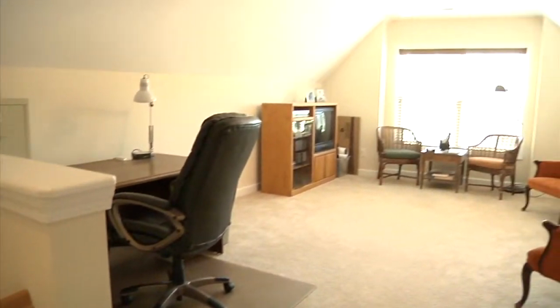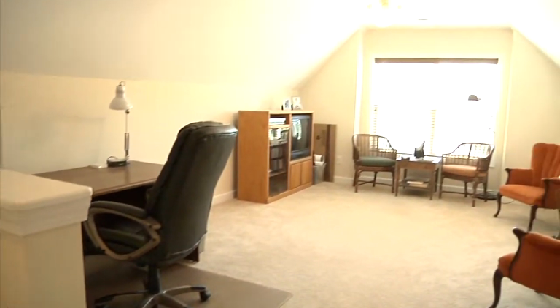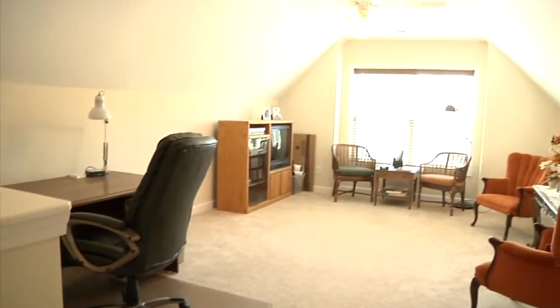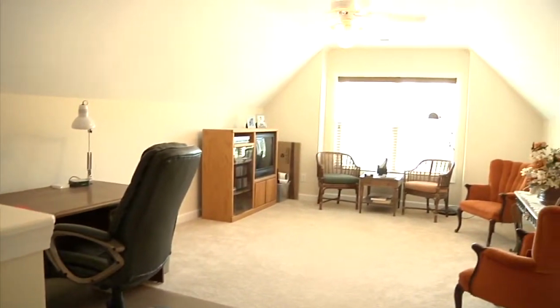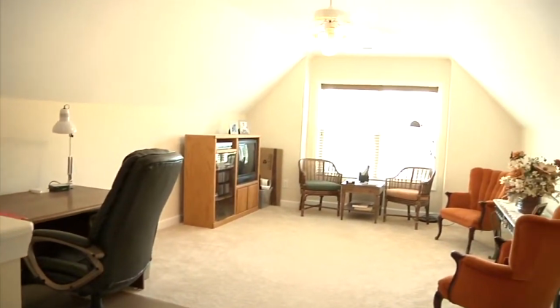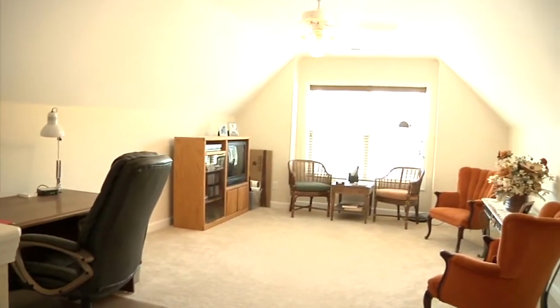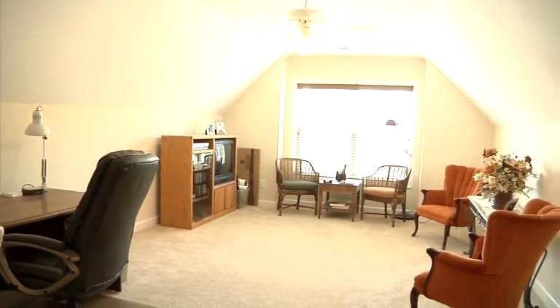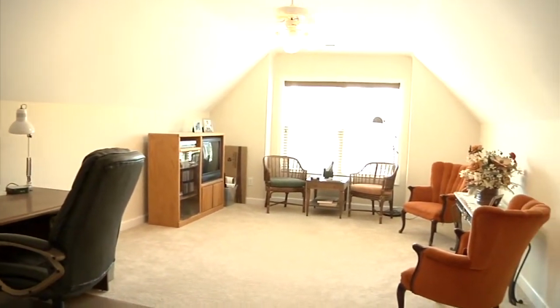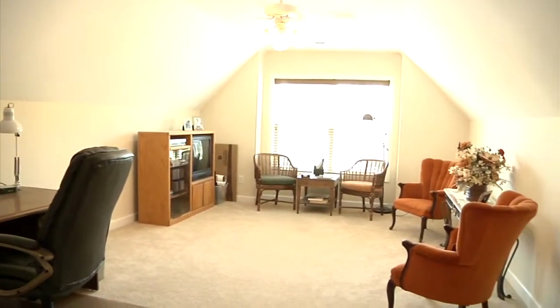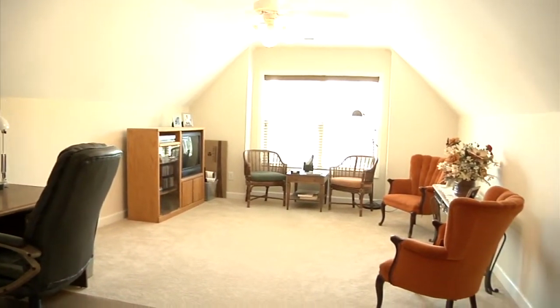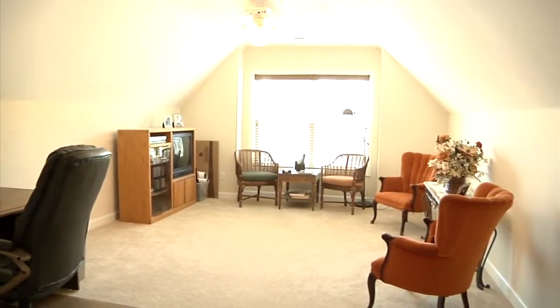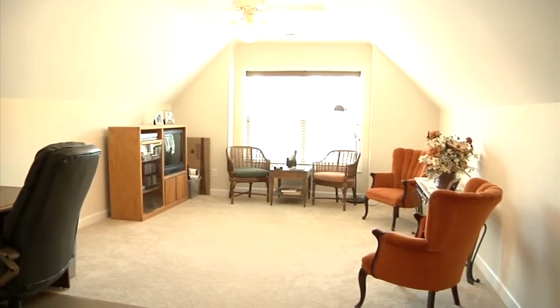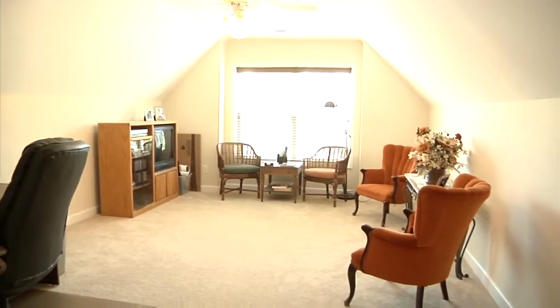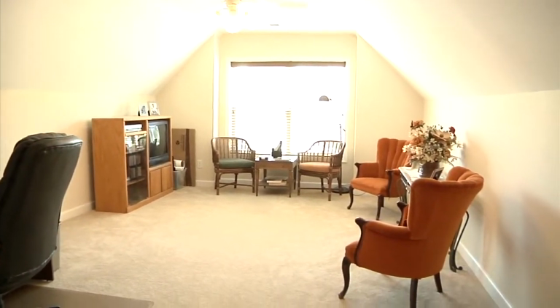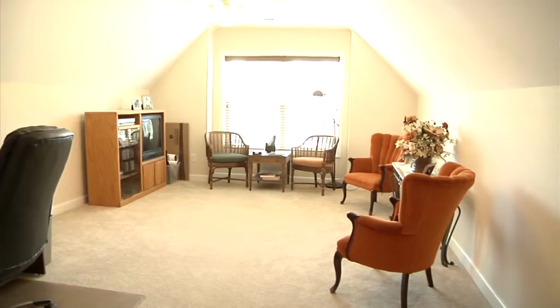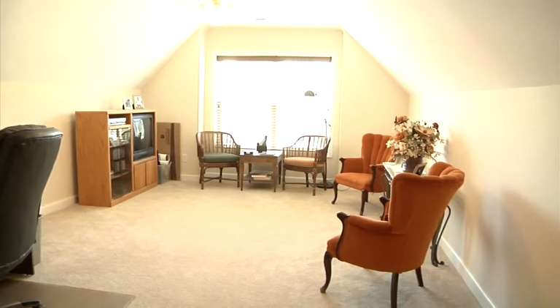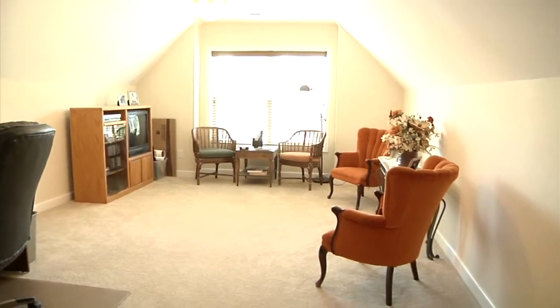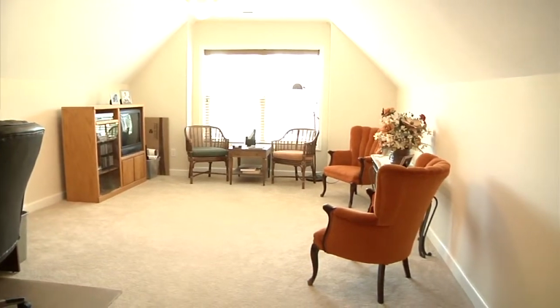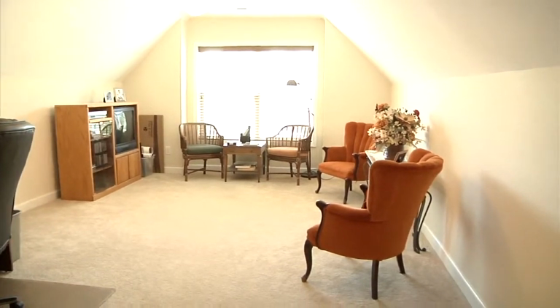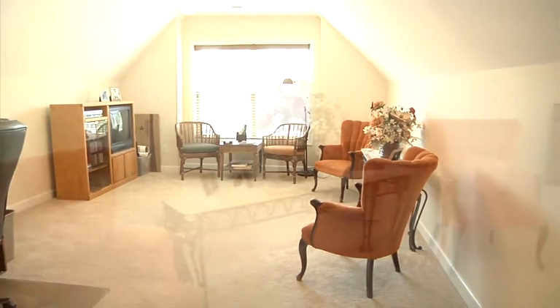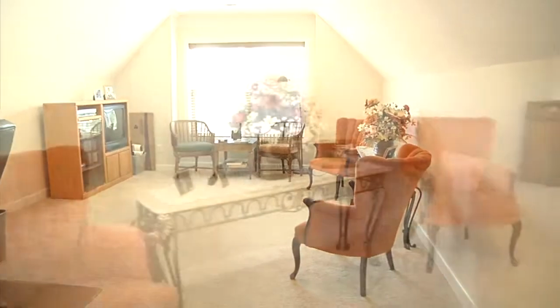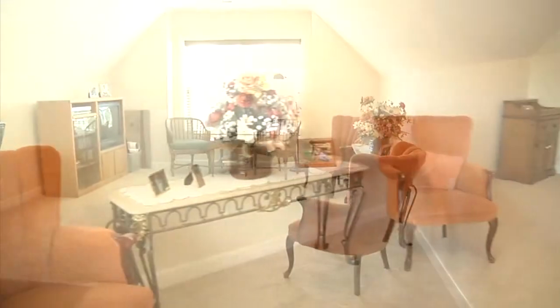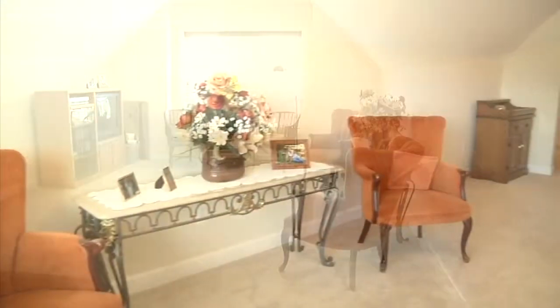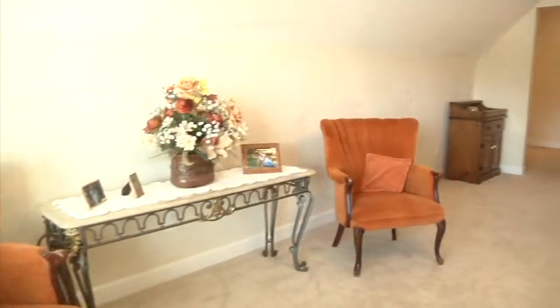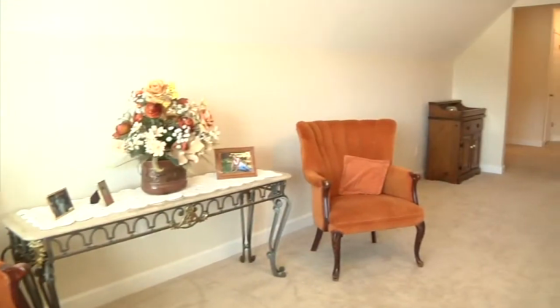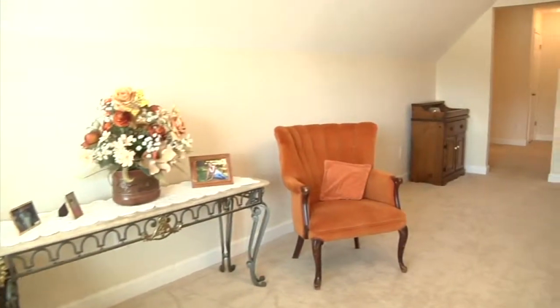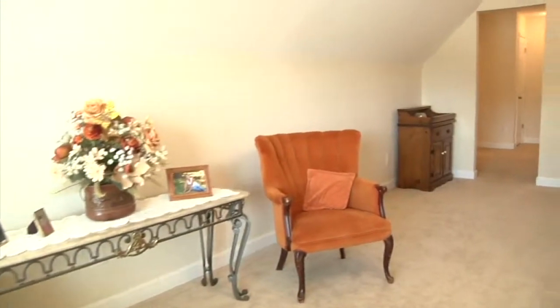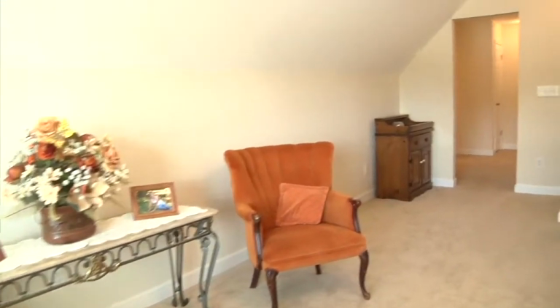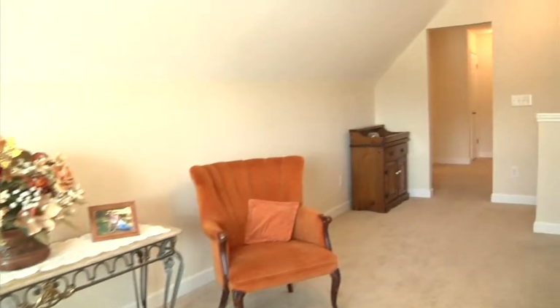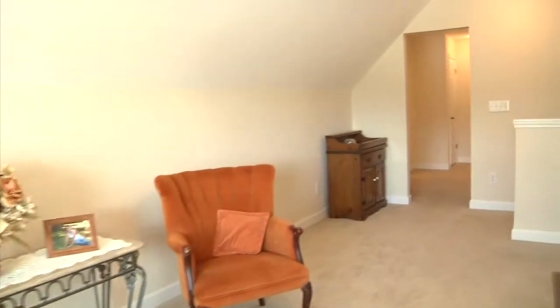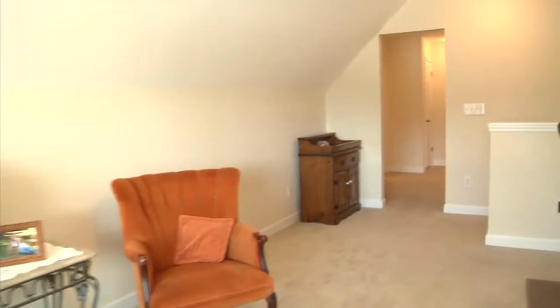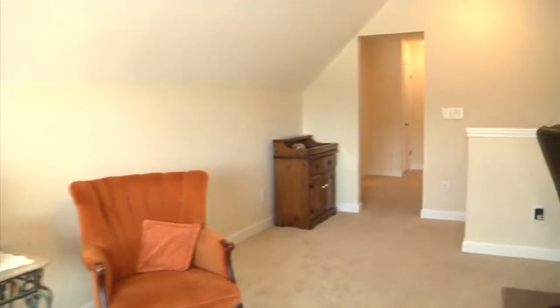At the top of the stairs is a beautiful open bonus room, perfect for a den, media room, or office.